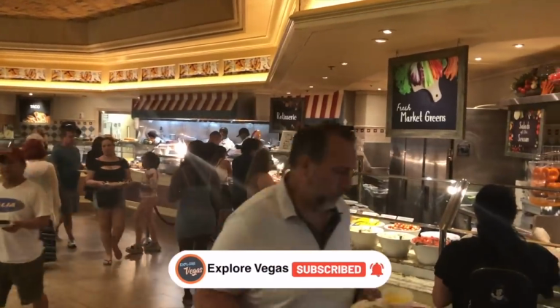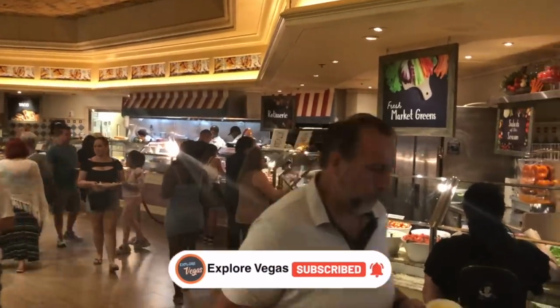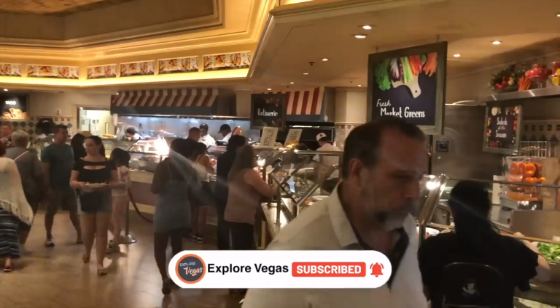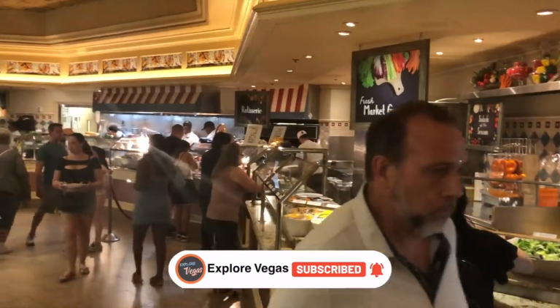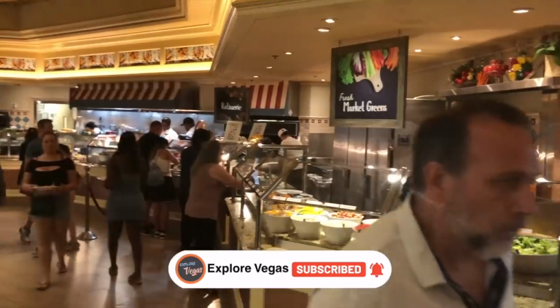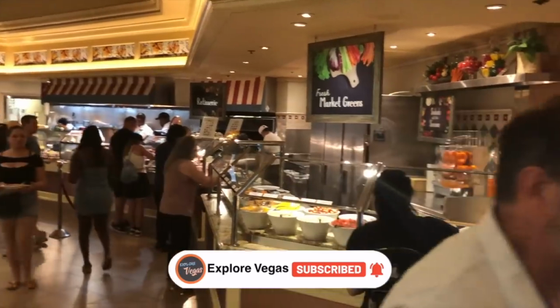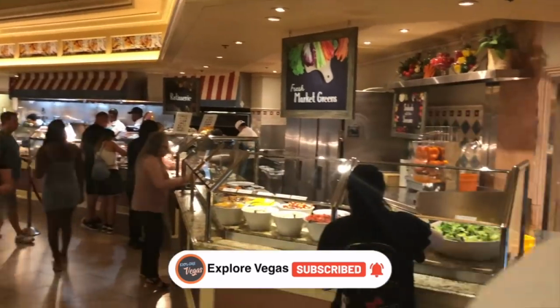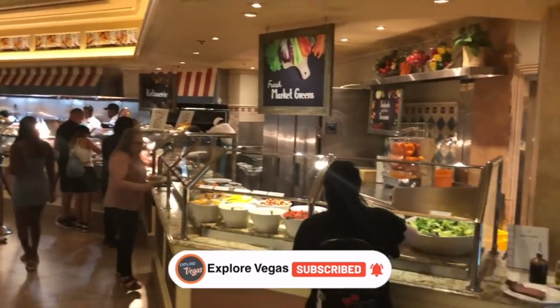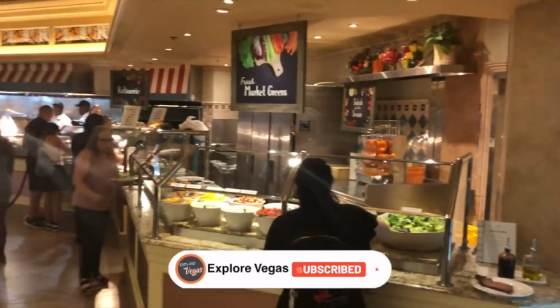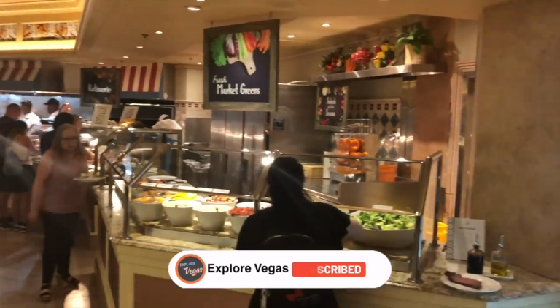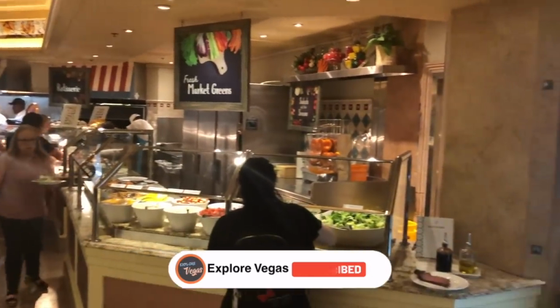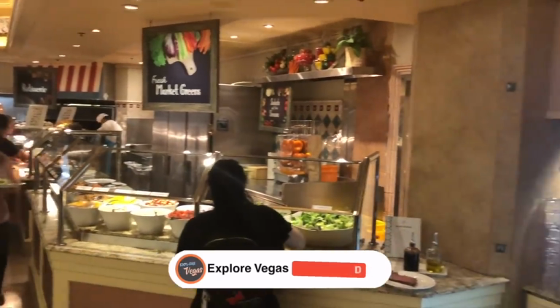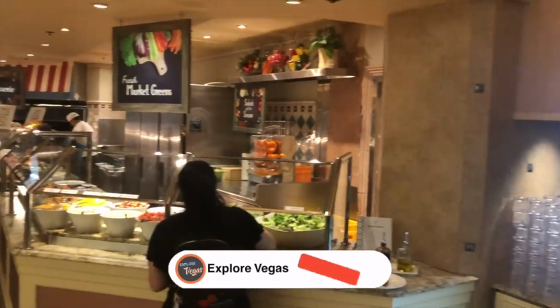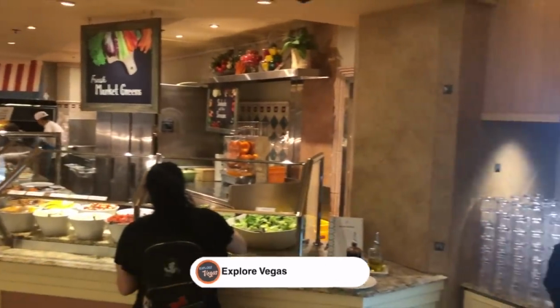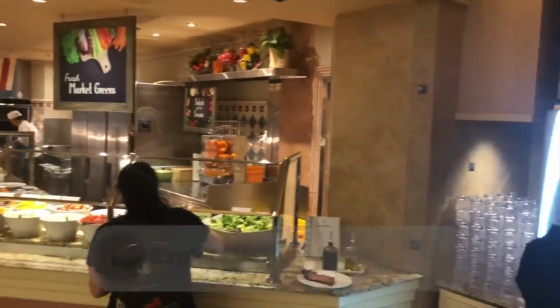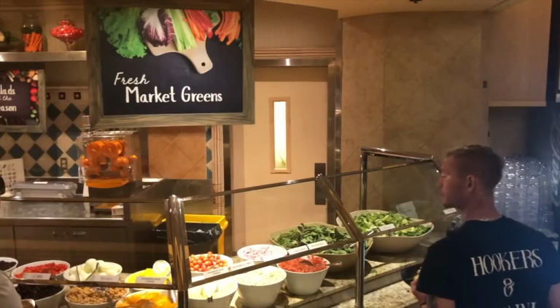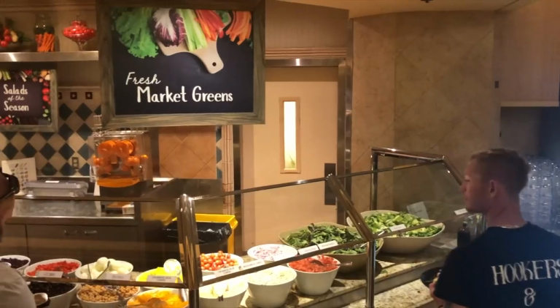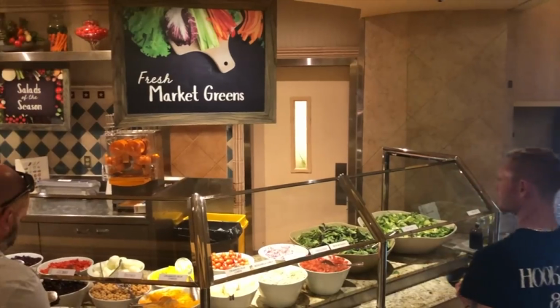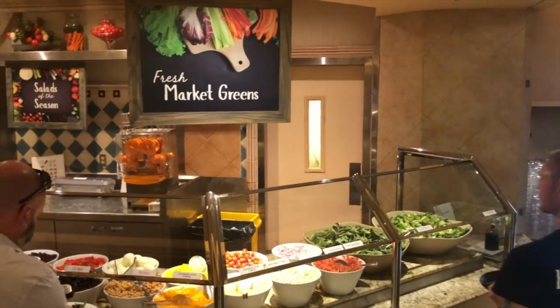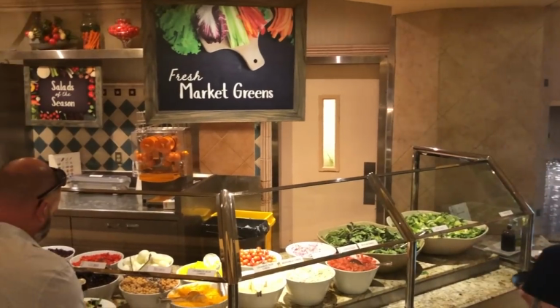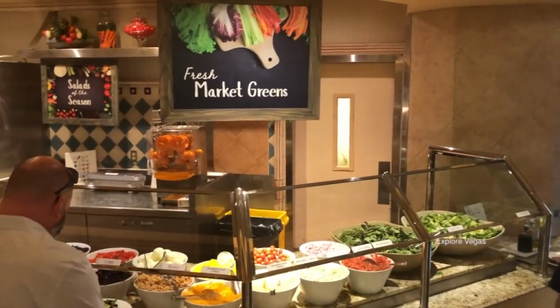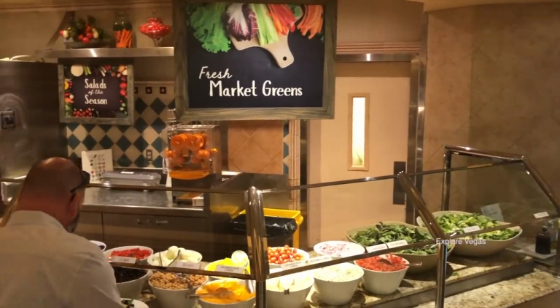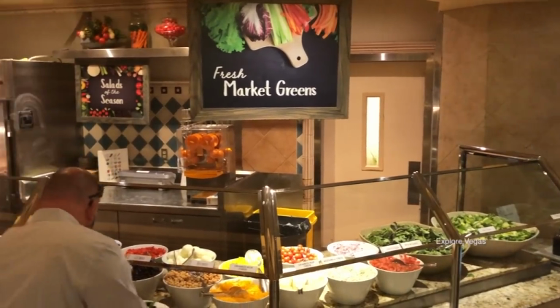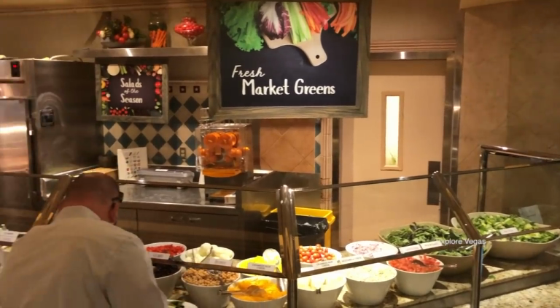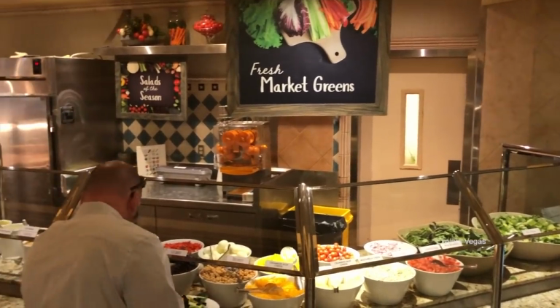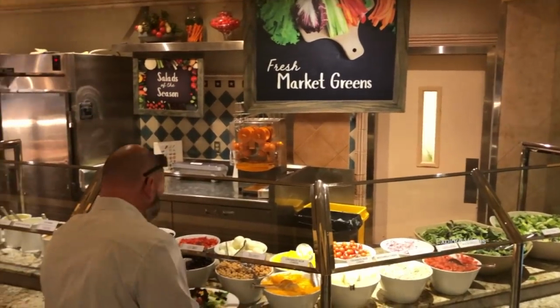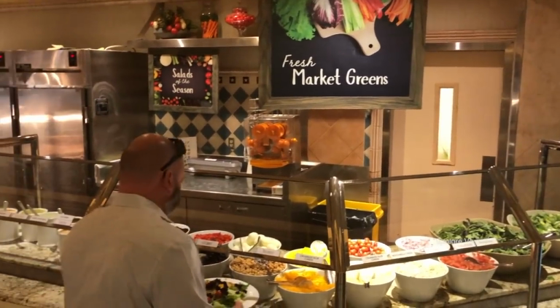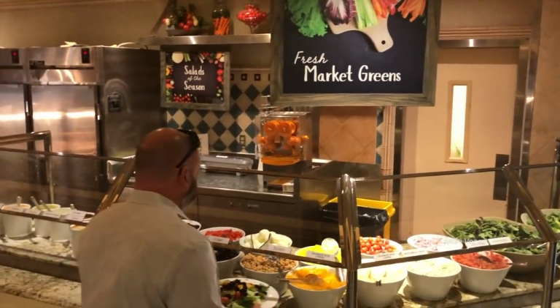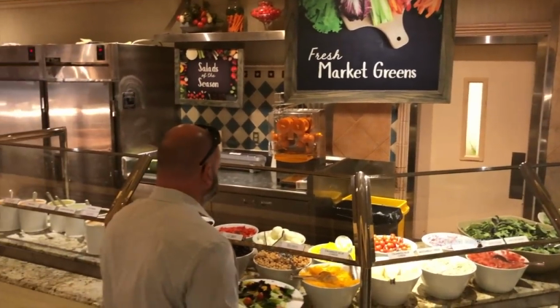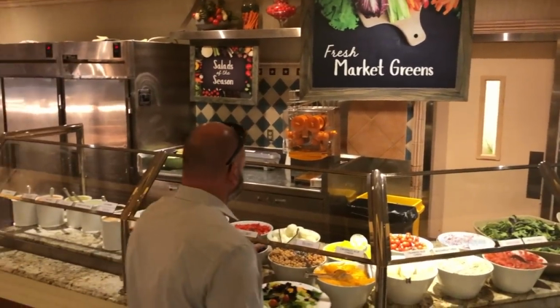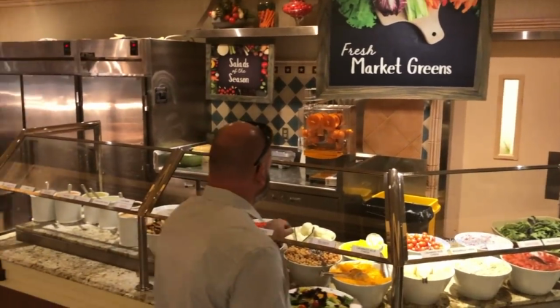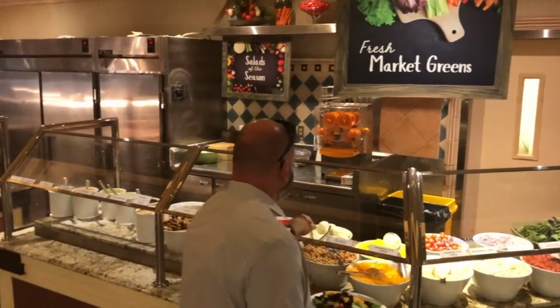Sit back, relax, hit that like button, hit that subscribe button, and let us show you all the dishes this amazing buffet has to offer.